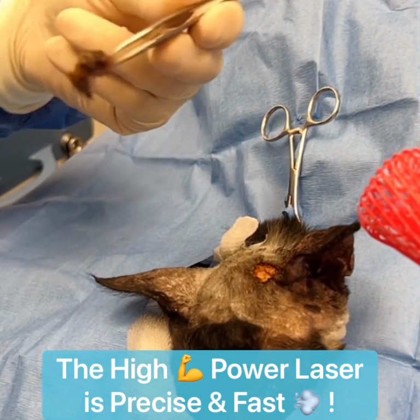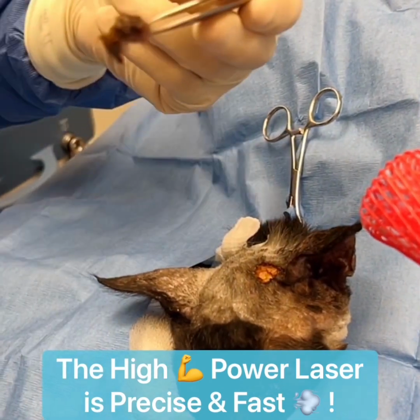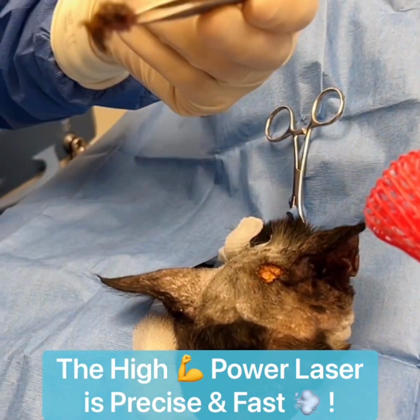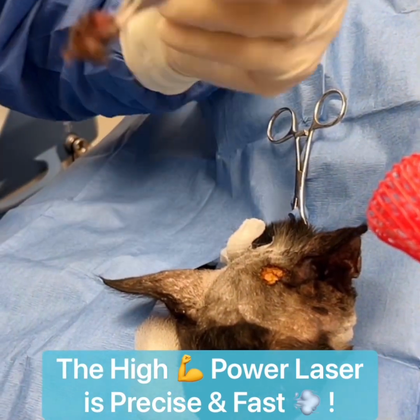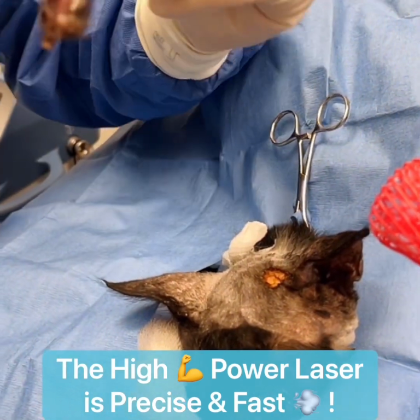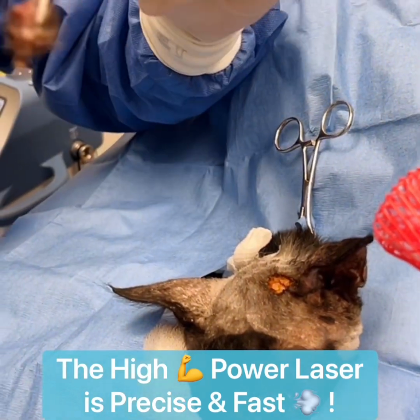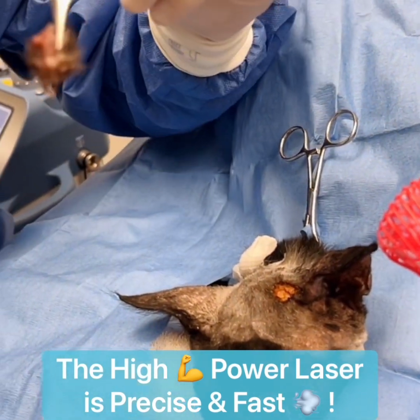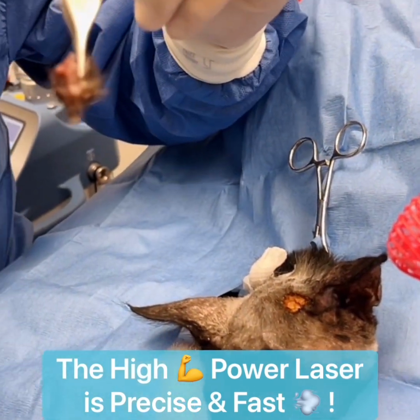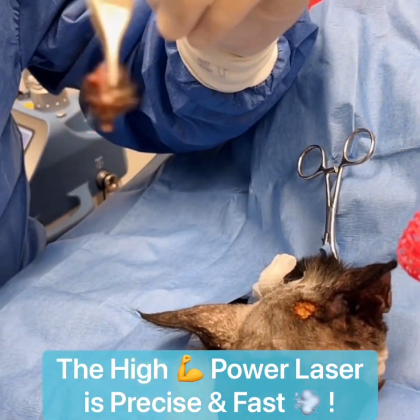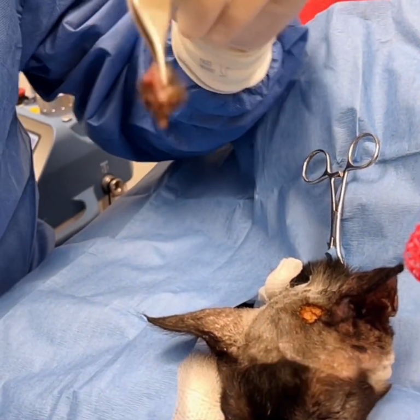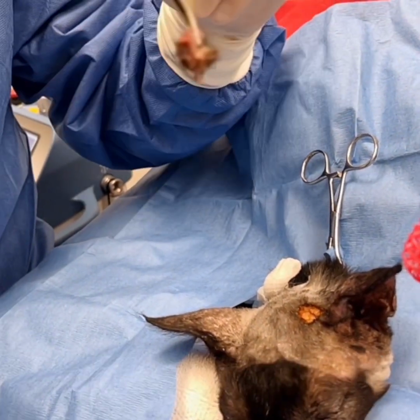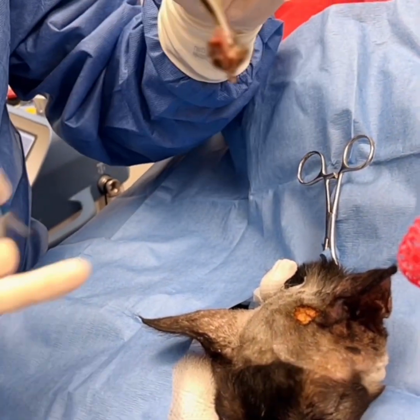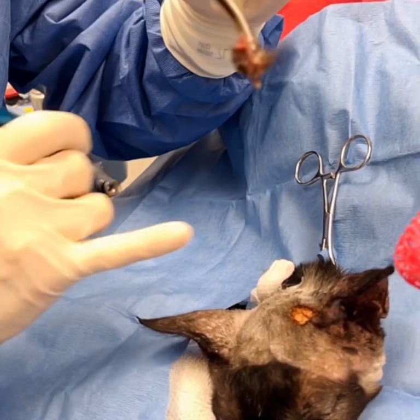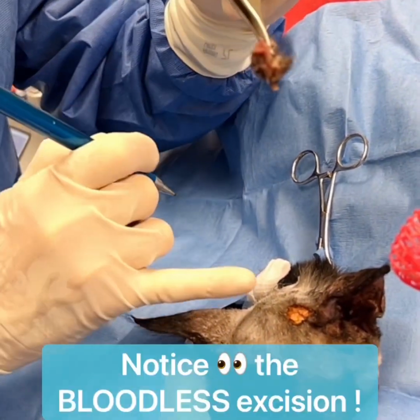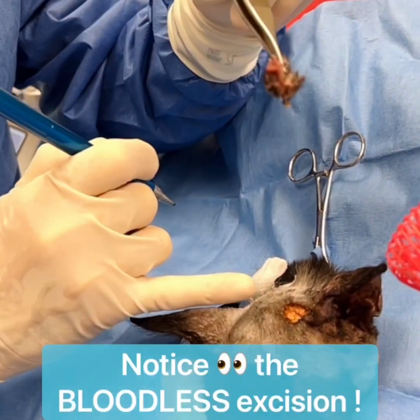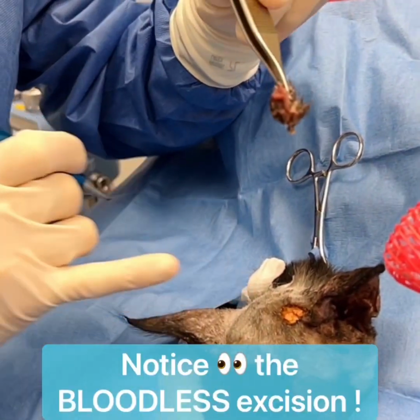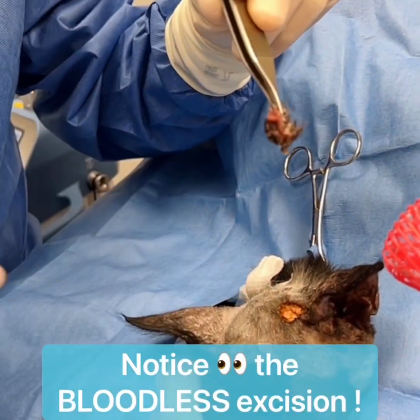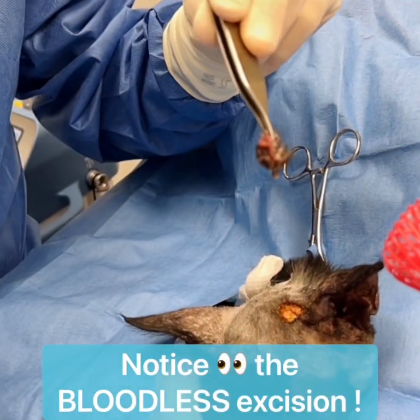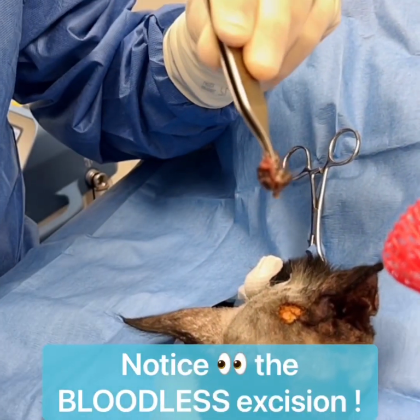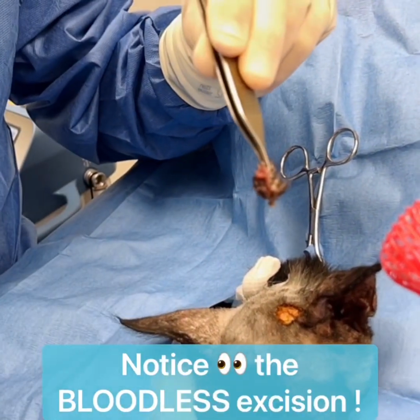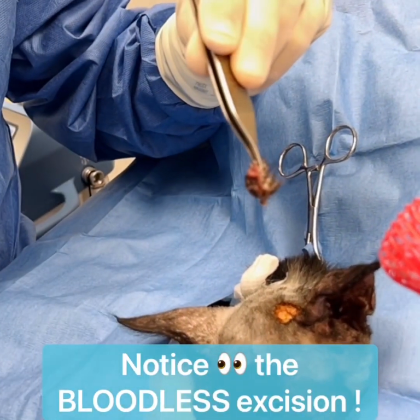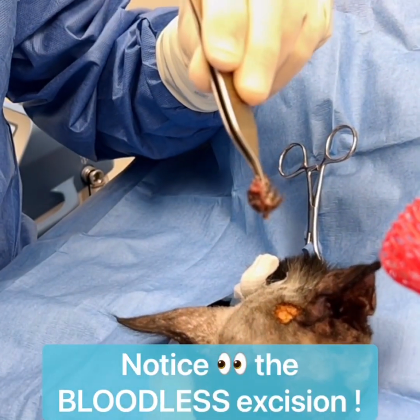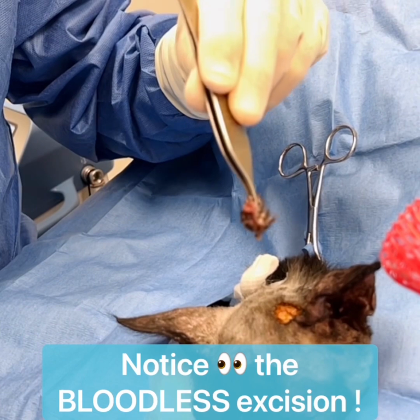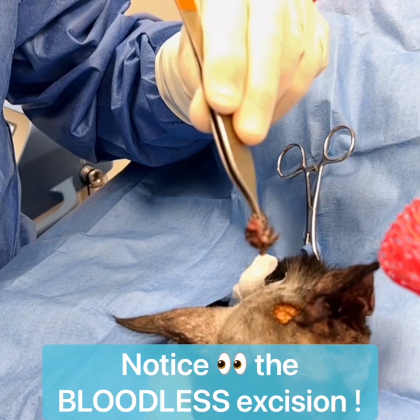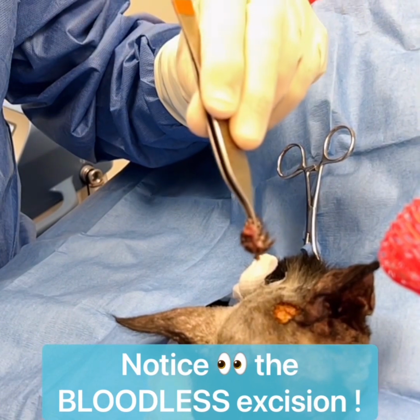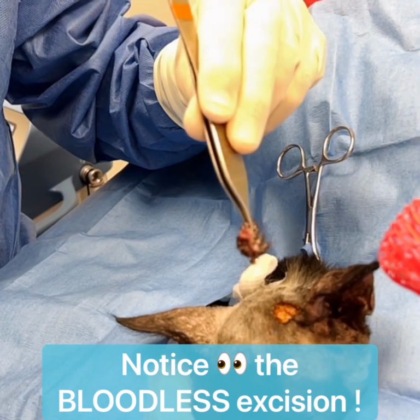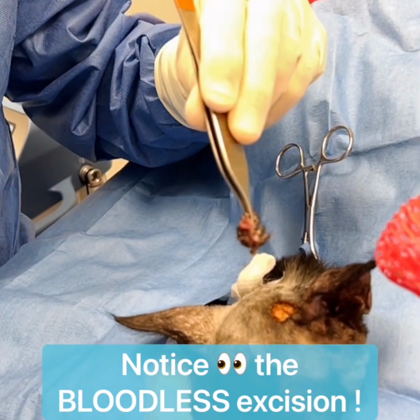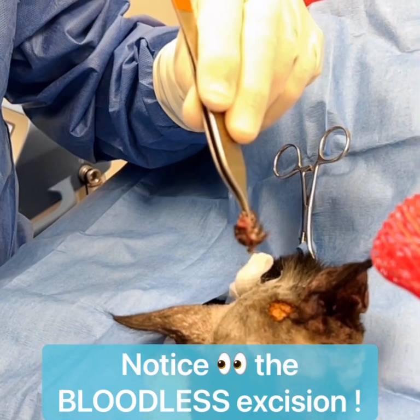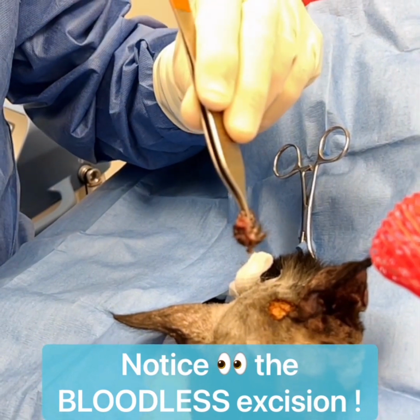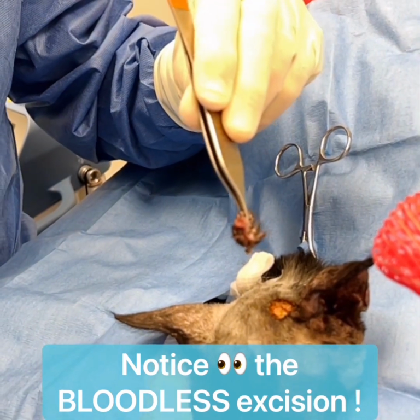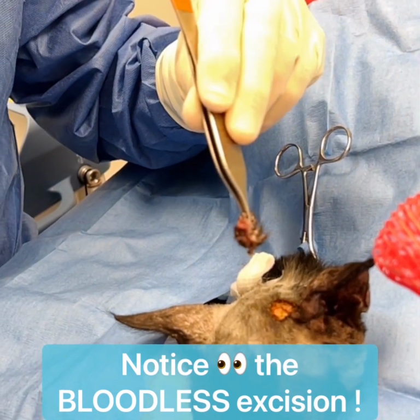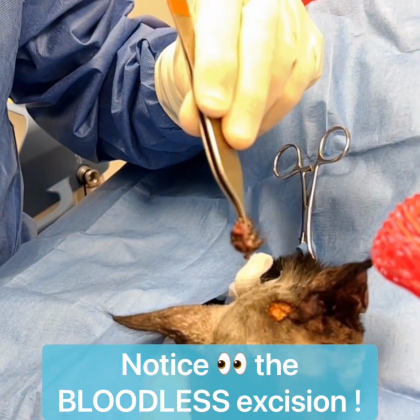Here you can see it's been removed with the laser around the cone. If you look at the incision, there's no bleeding, and now we close it.